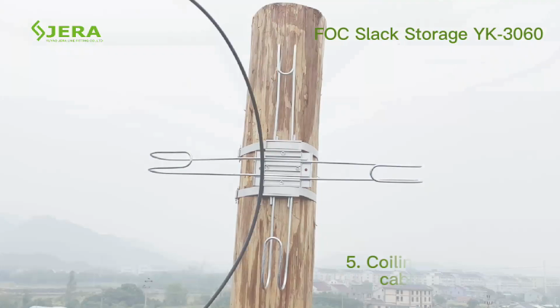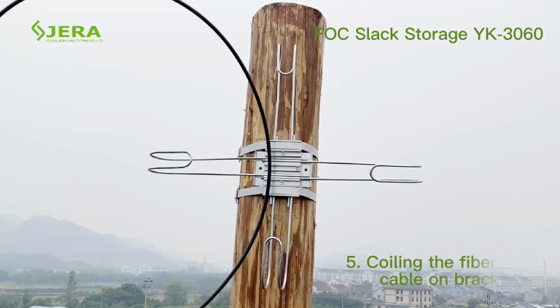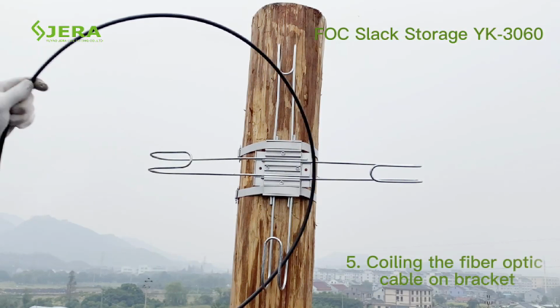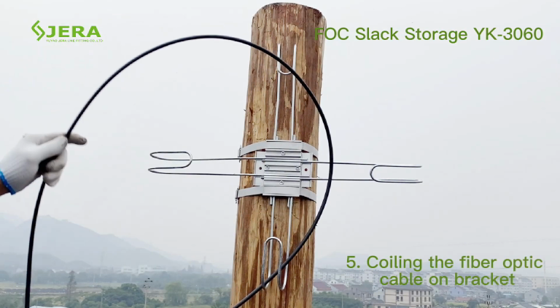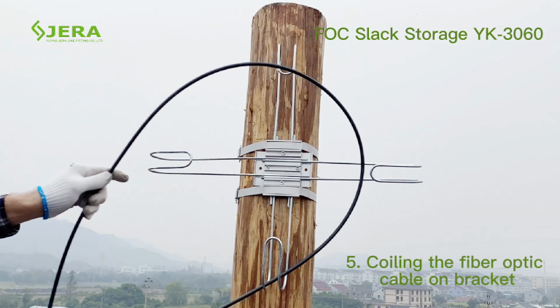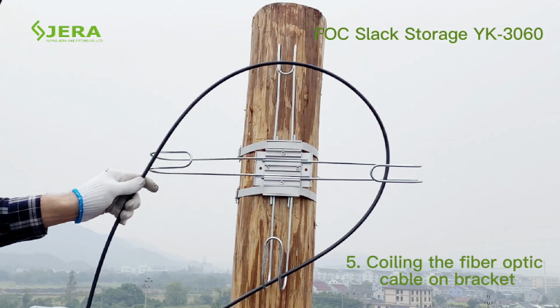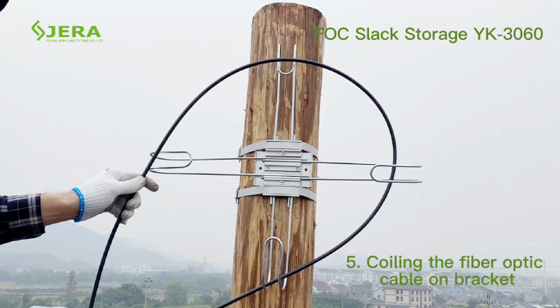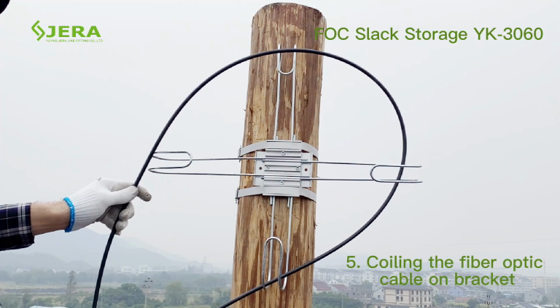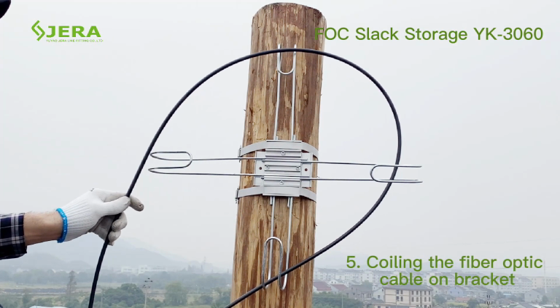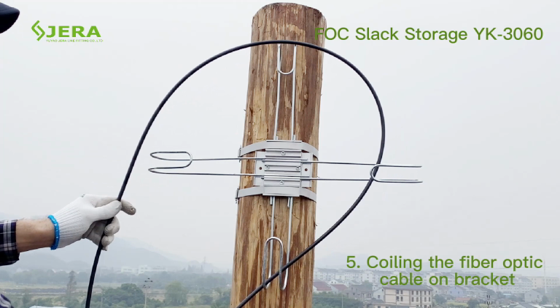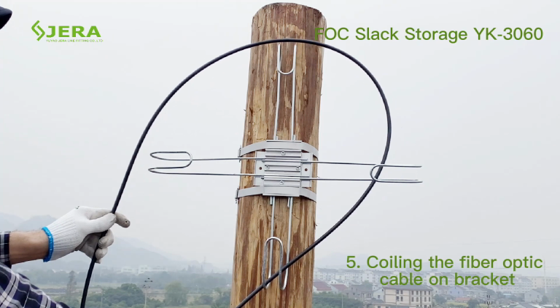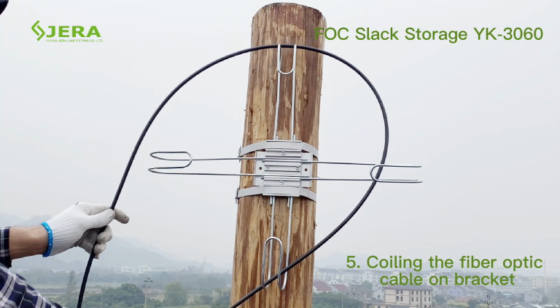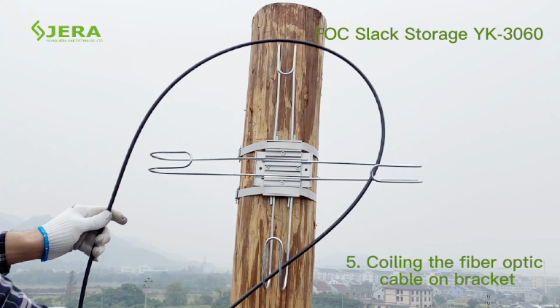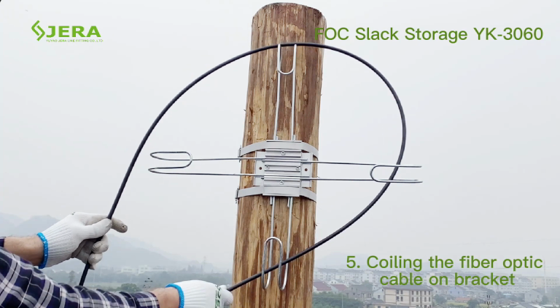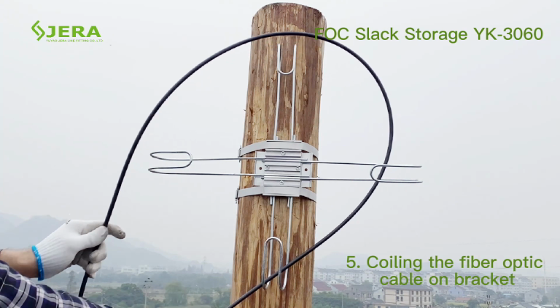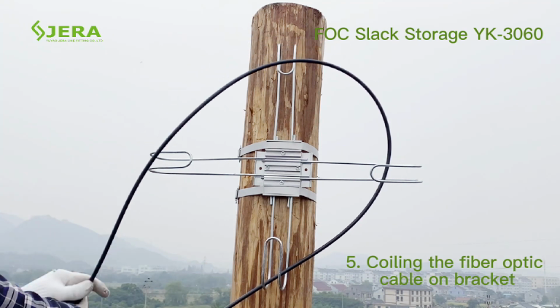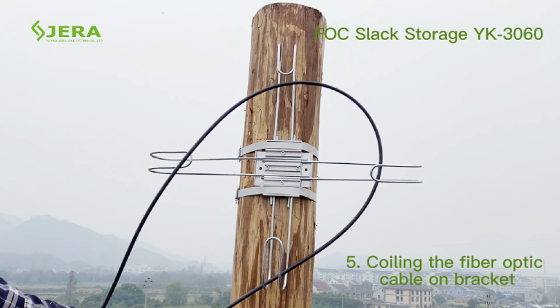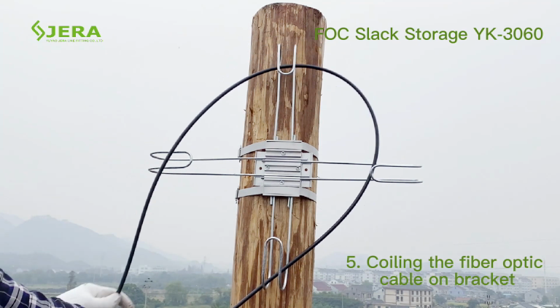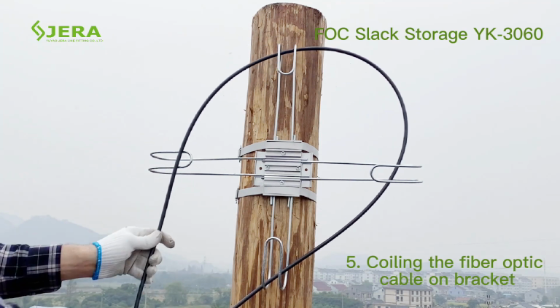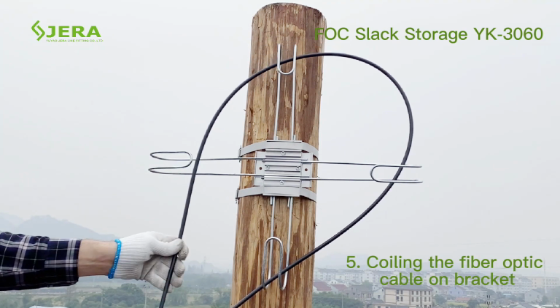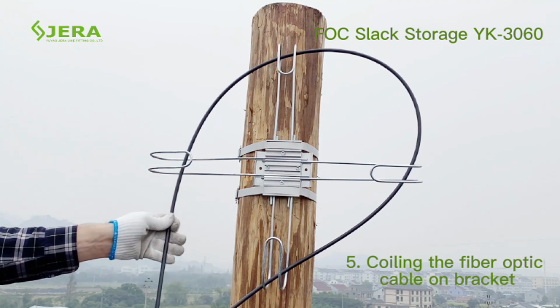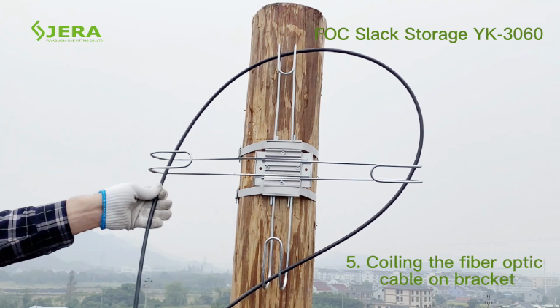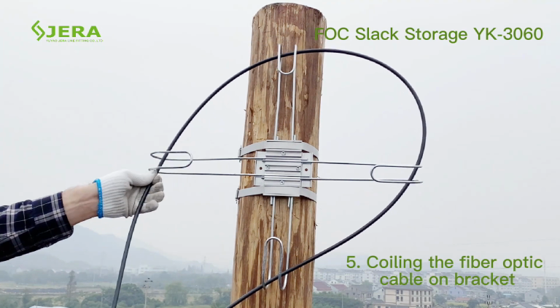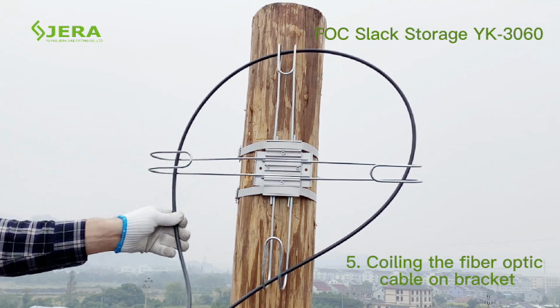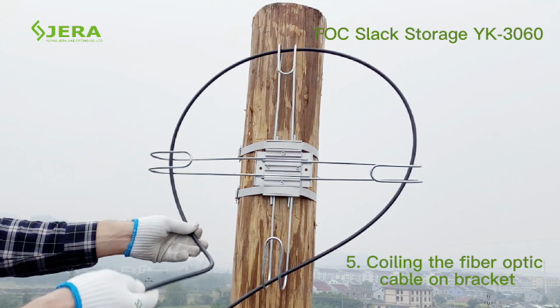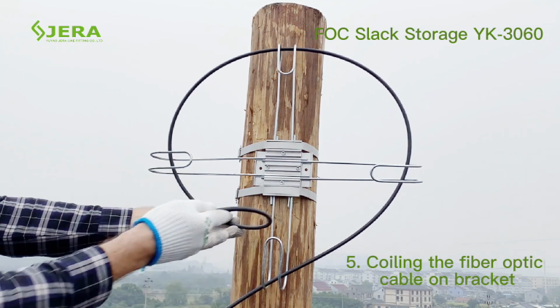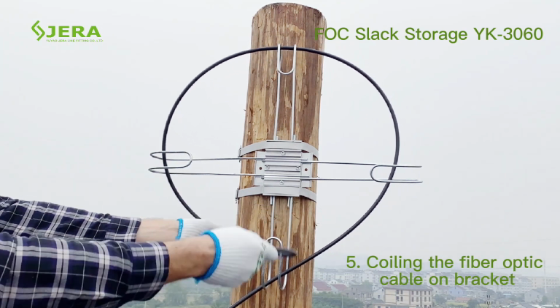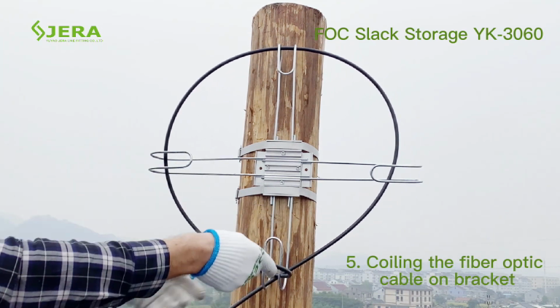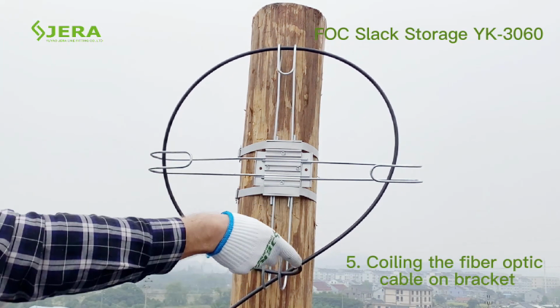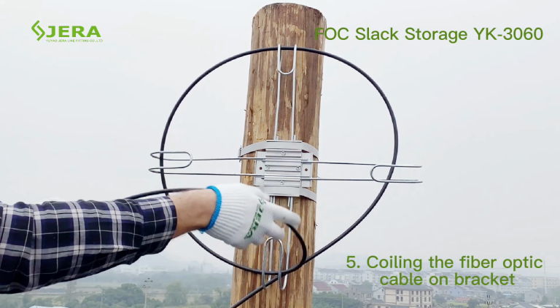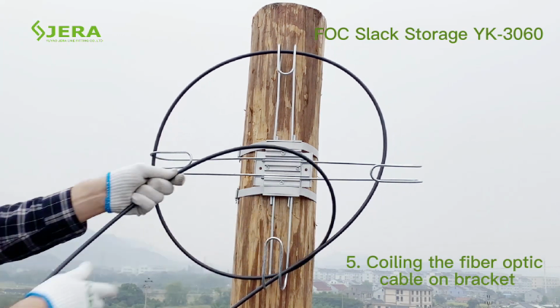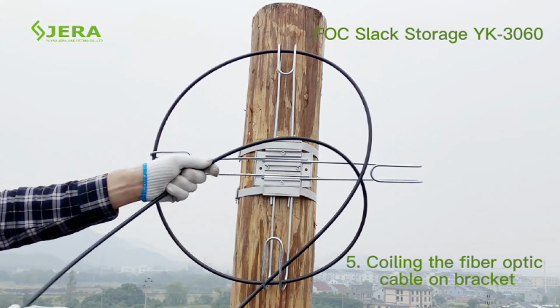Insert the fiber optic cable step by step, or put it inside as already coiled, tightened by nylon ties on both sides.